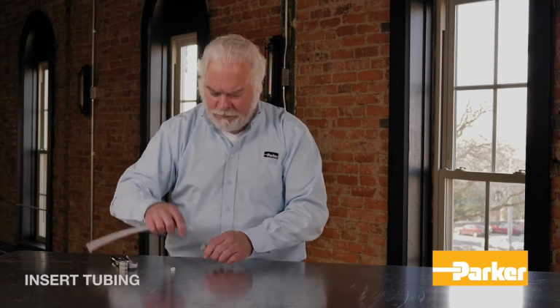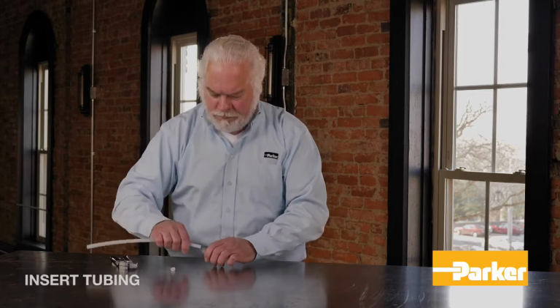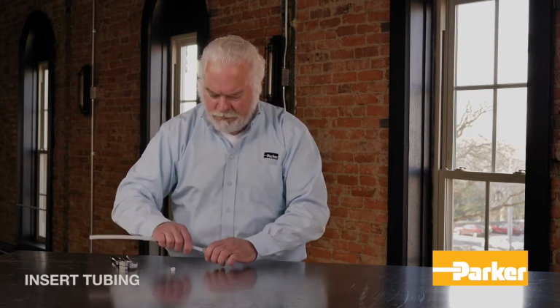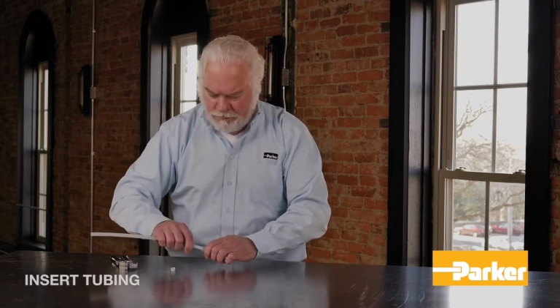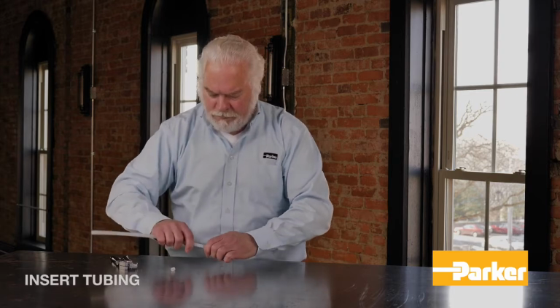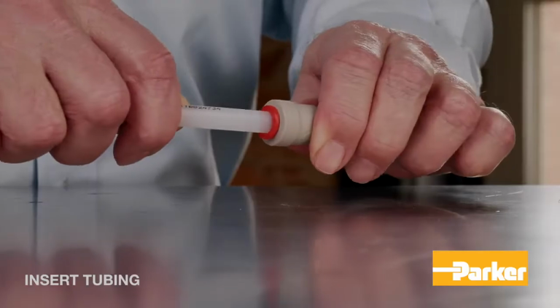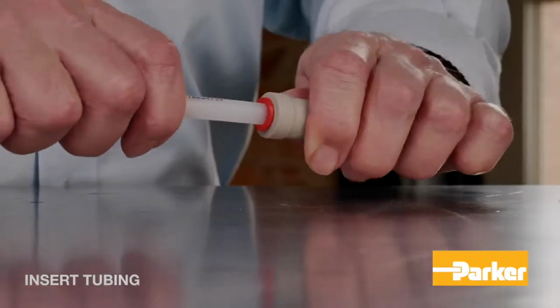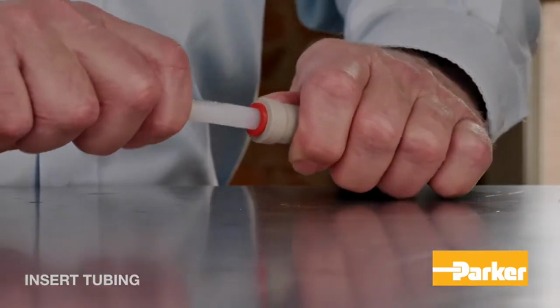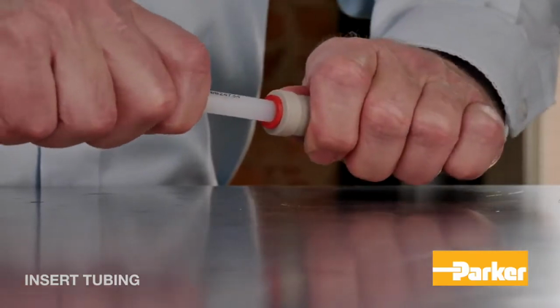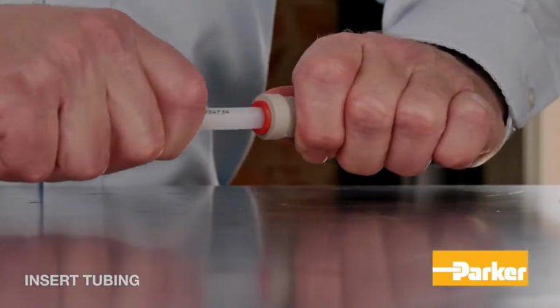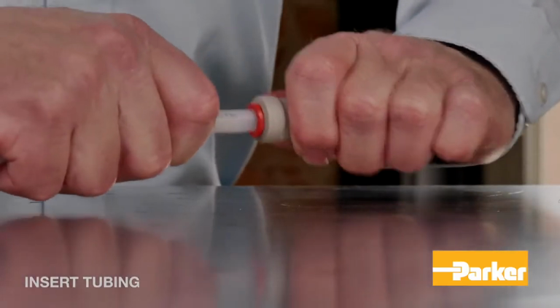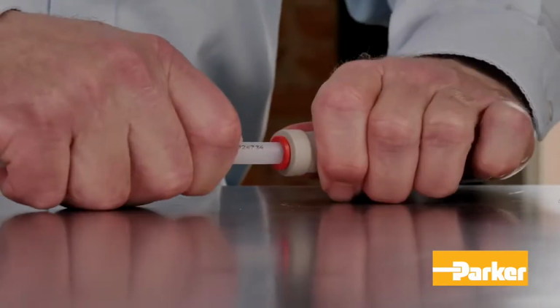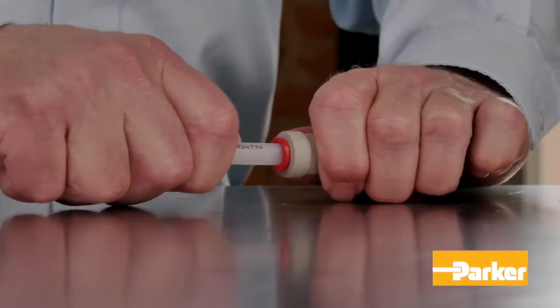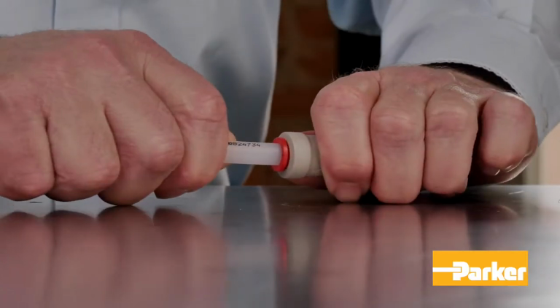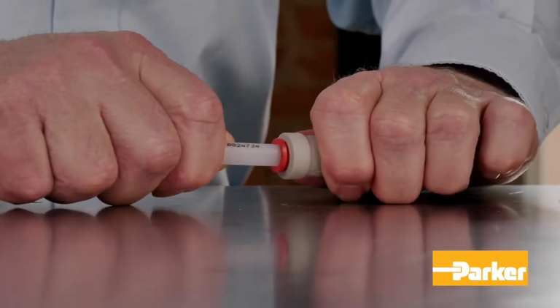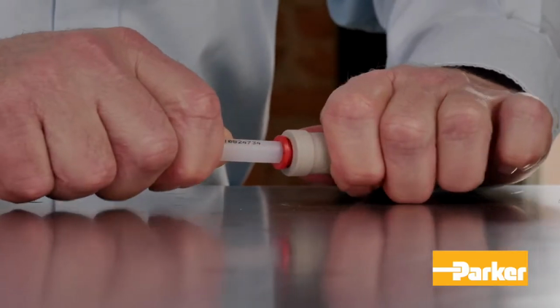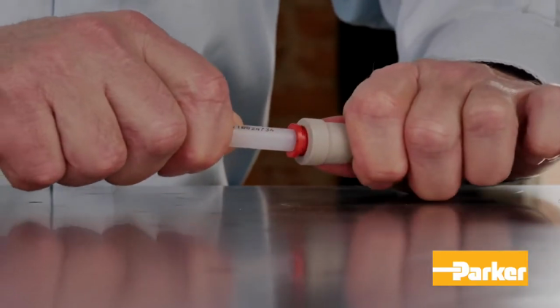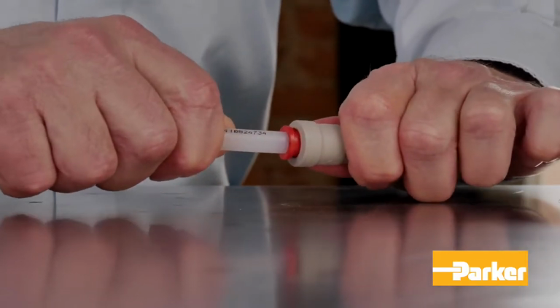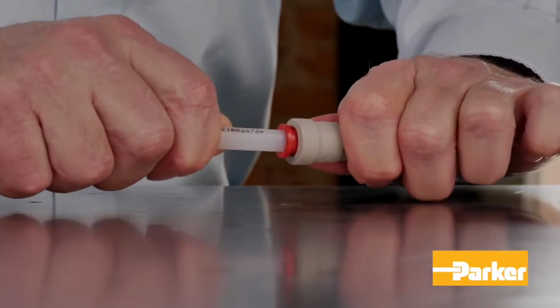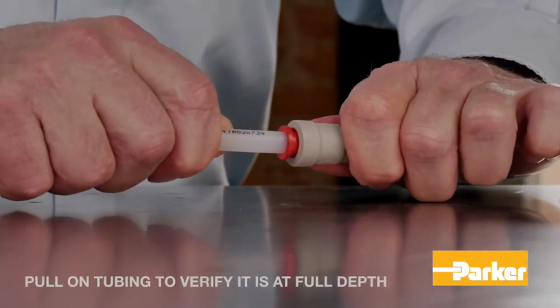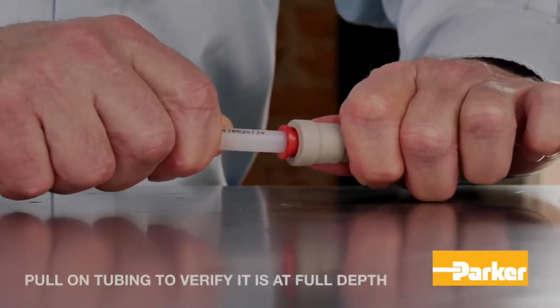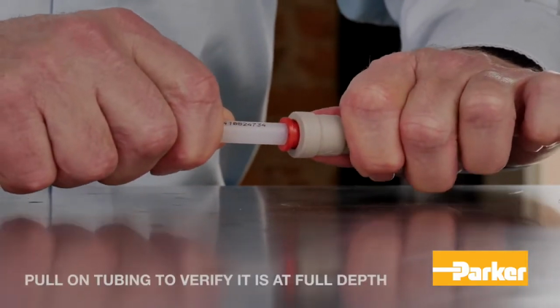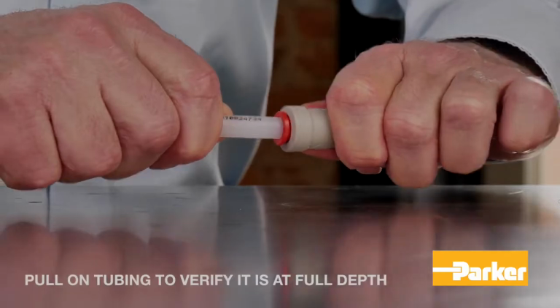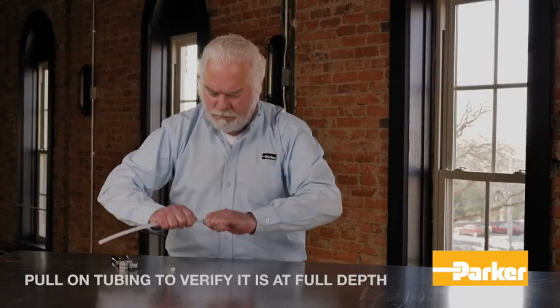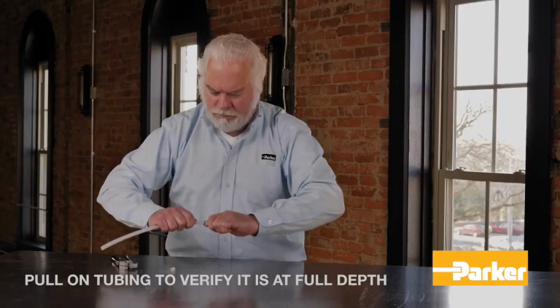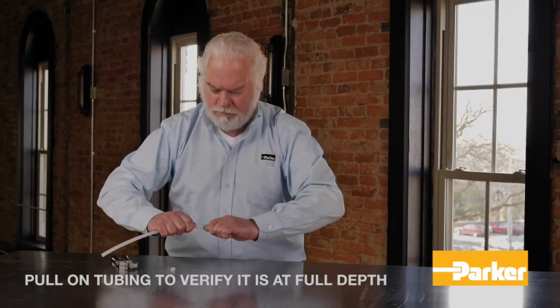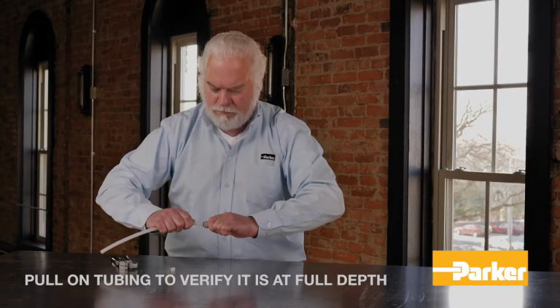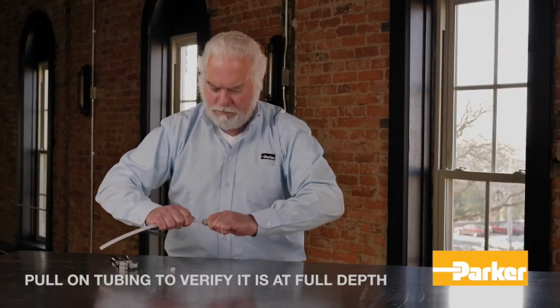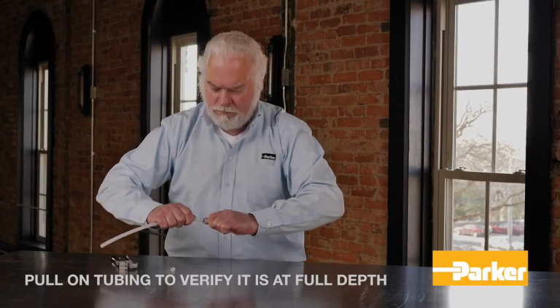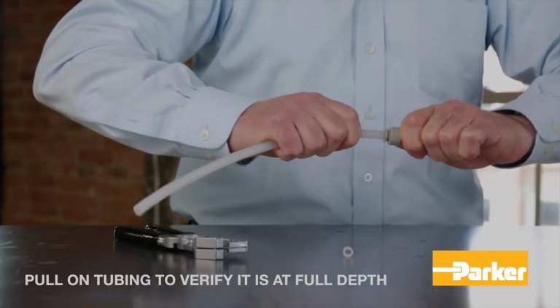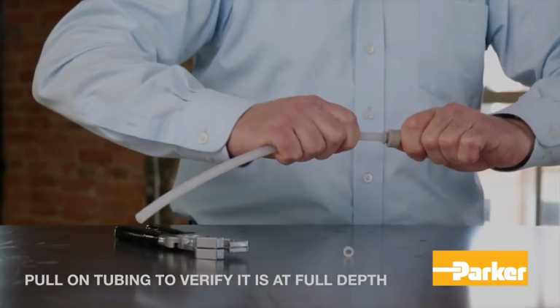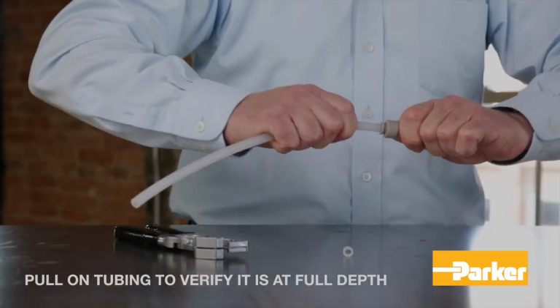Once free of debris, insert the tubing until it bottoms out. Once inserted, pull on the tubing to verify it is at full depth.